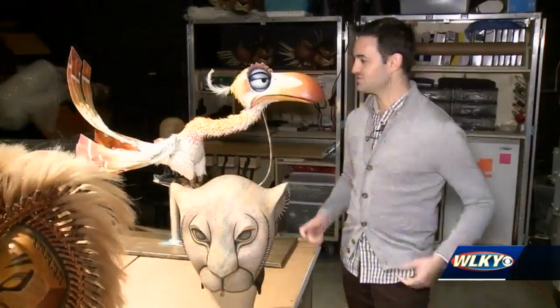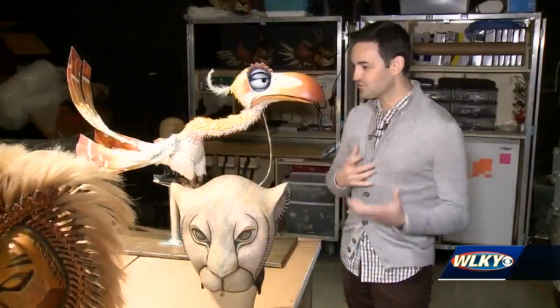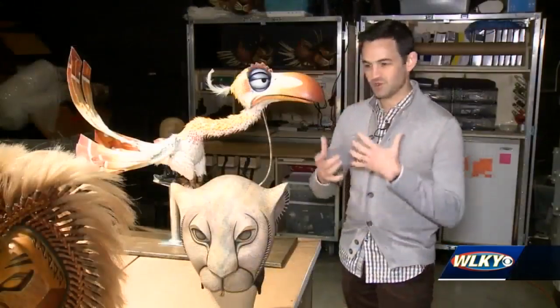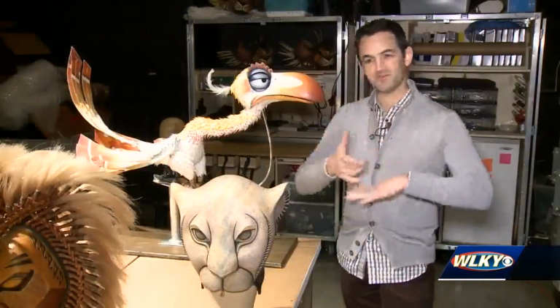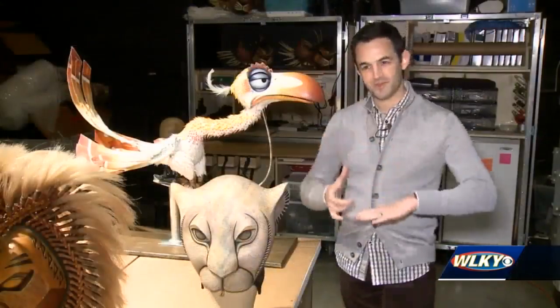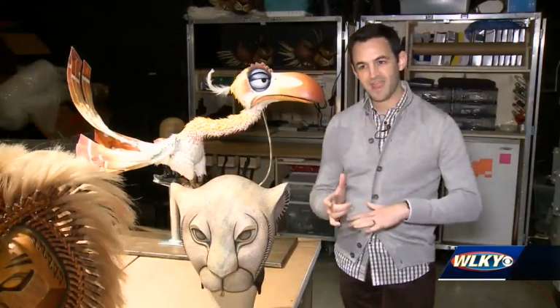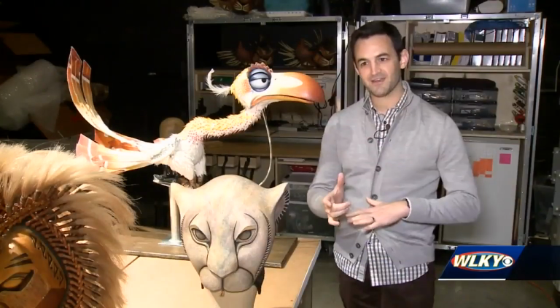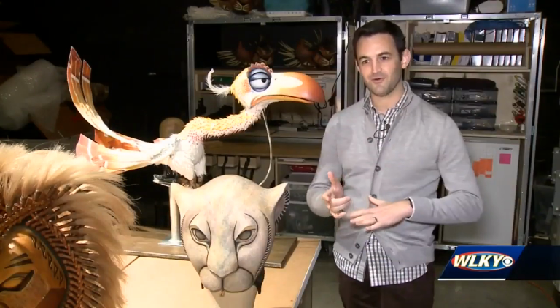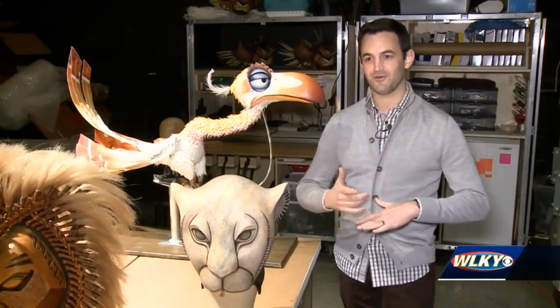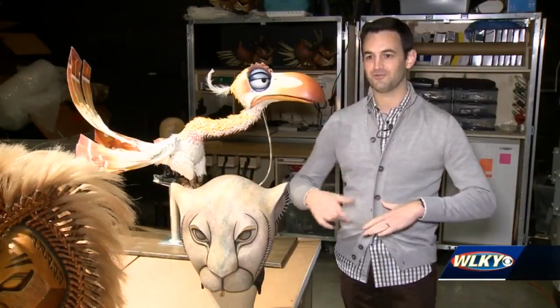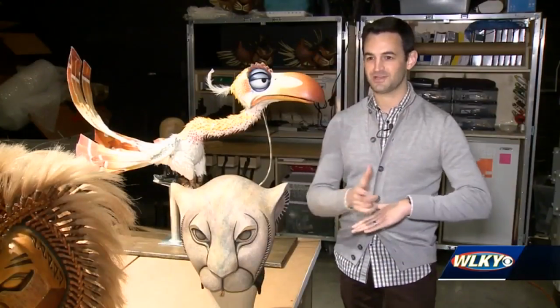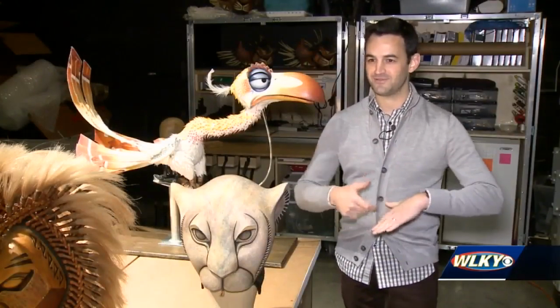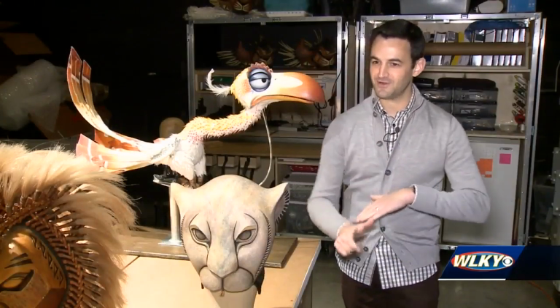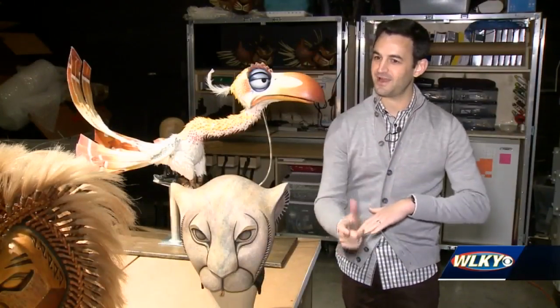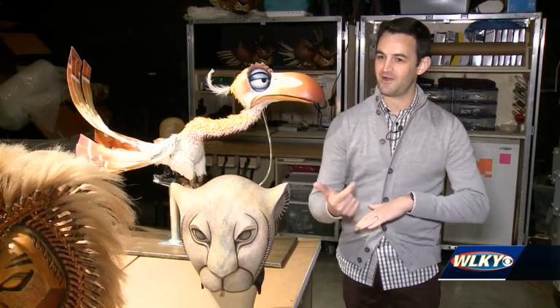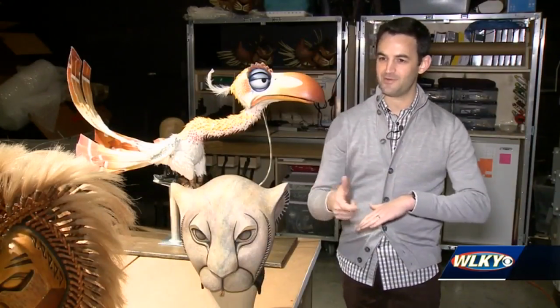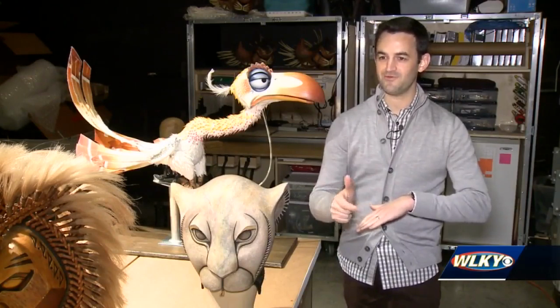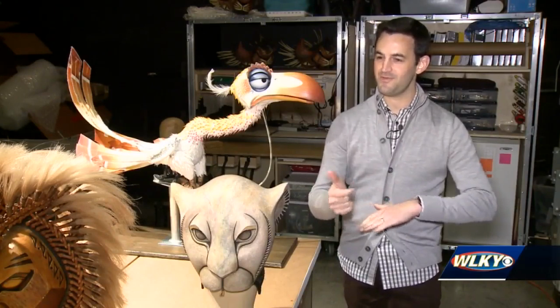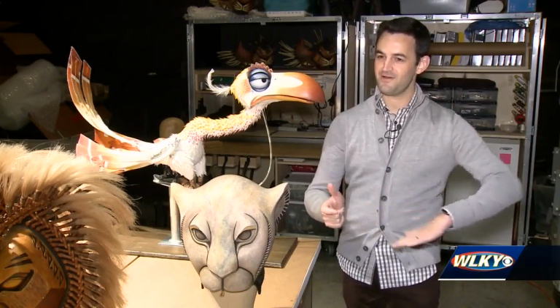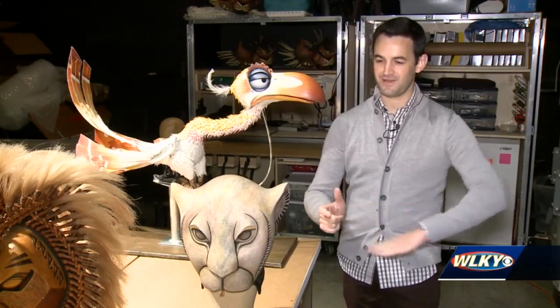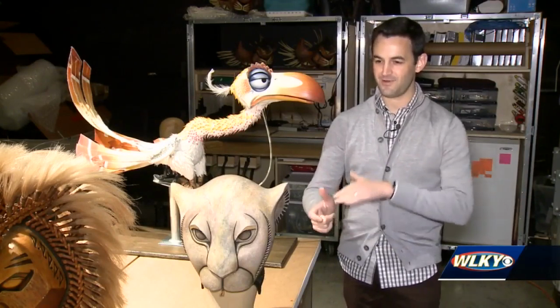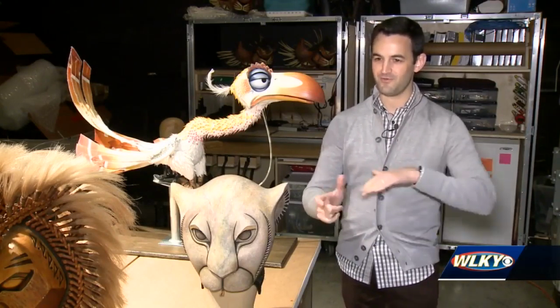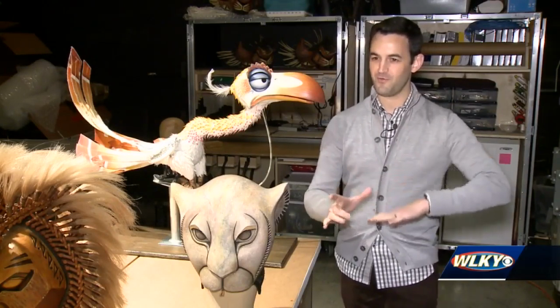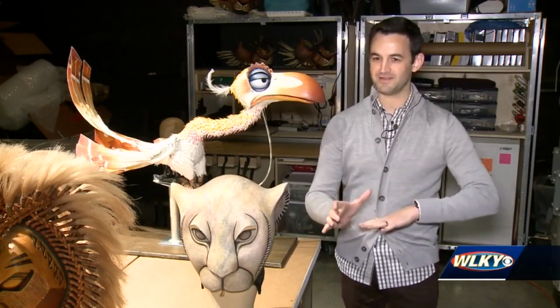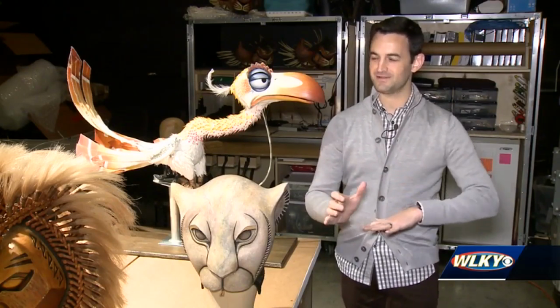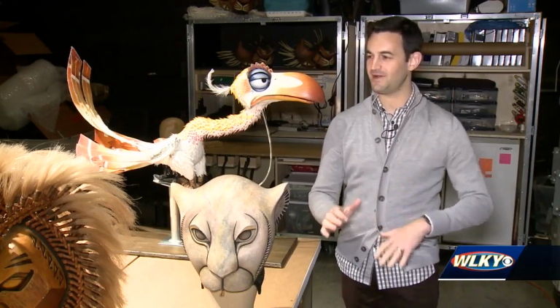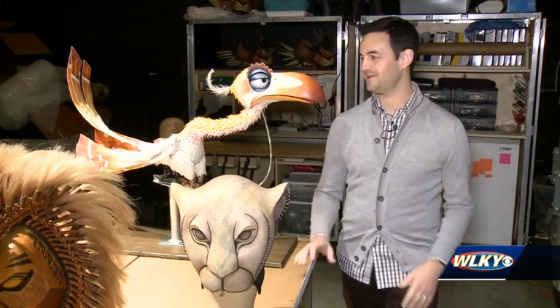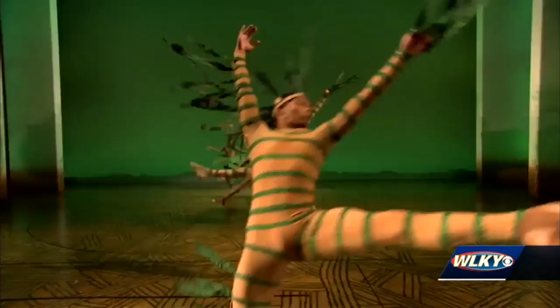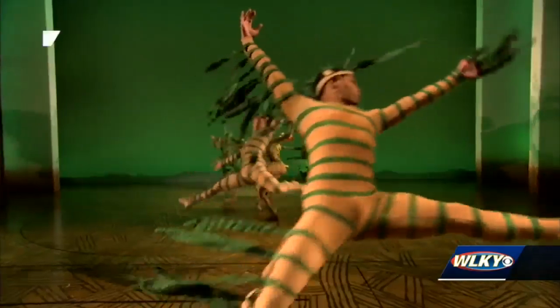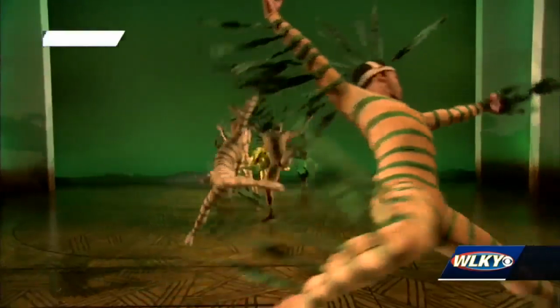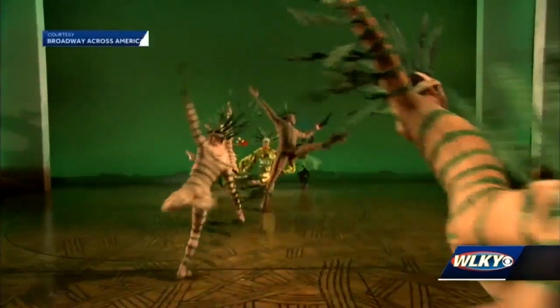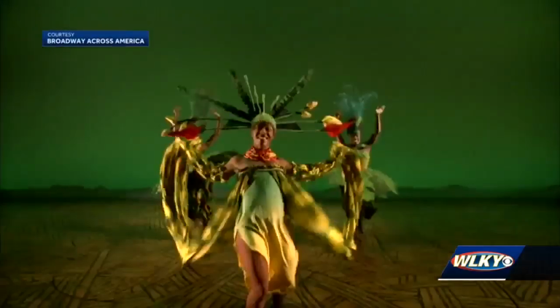Because at first it's very mechanical and you're just kind of like, okay, how do I move the mouth? How do I move the wings and the body? All elements.